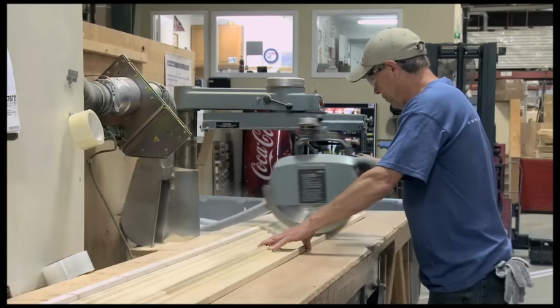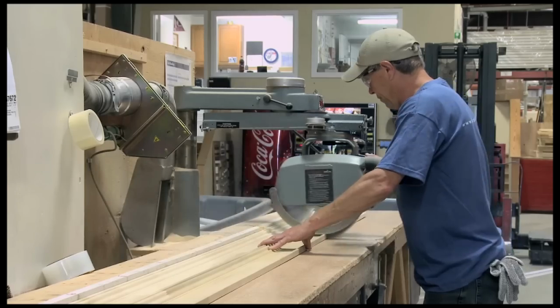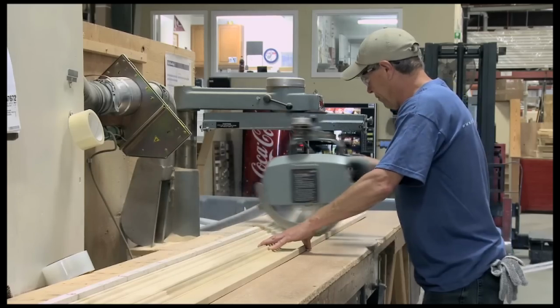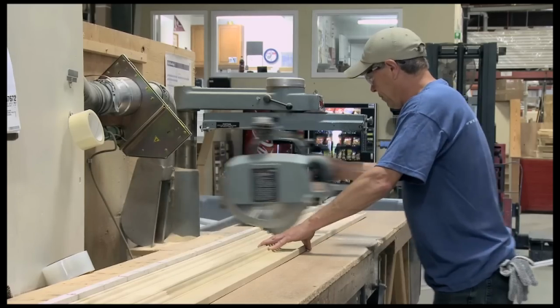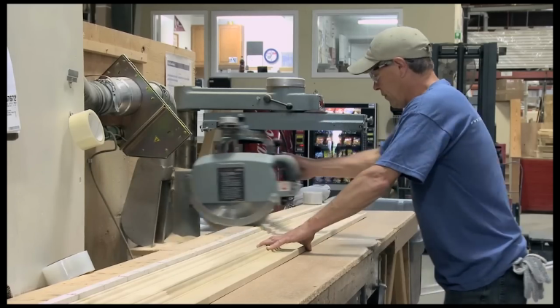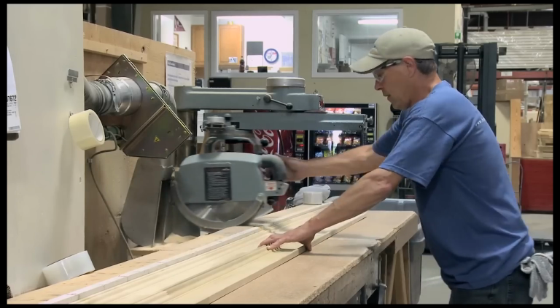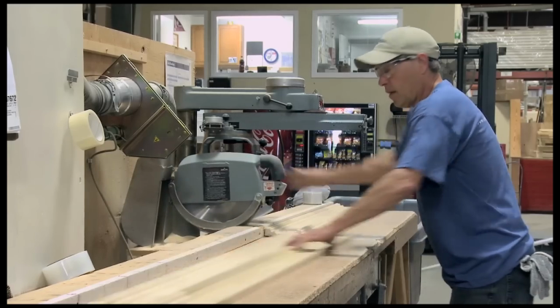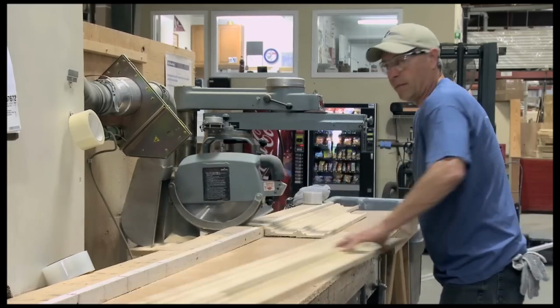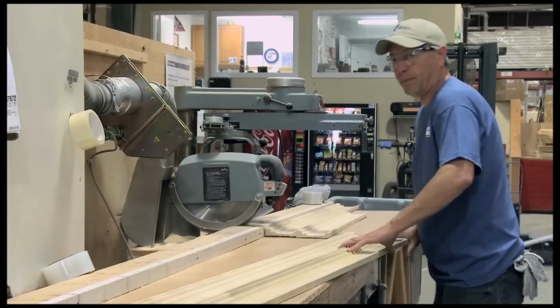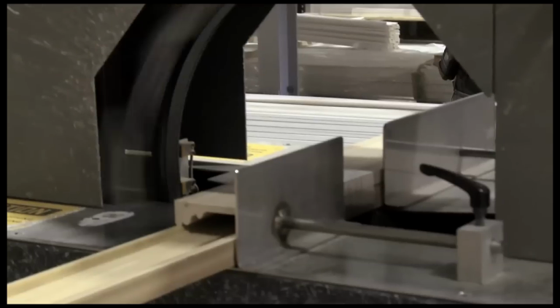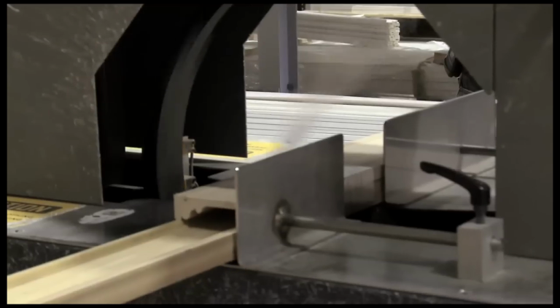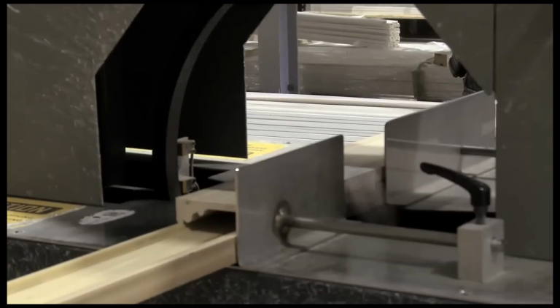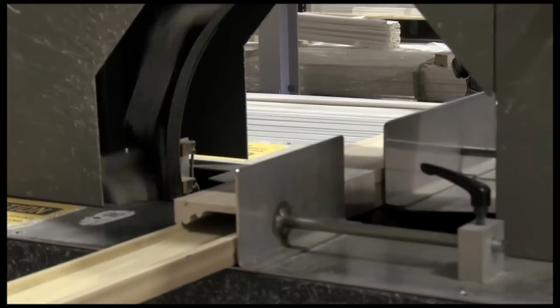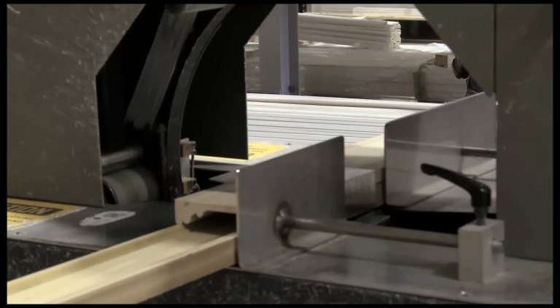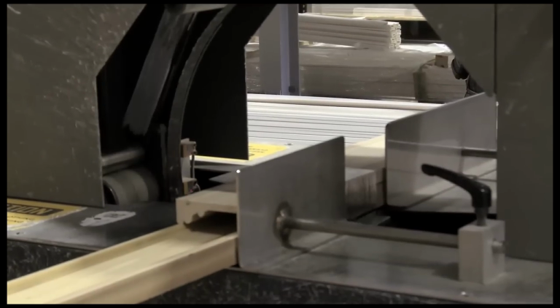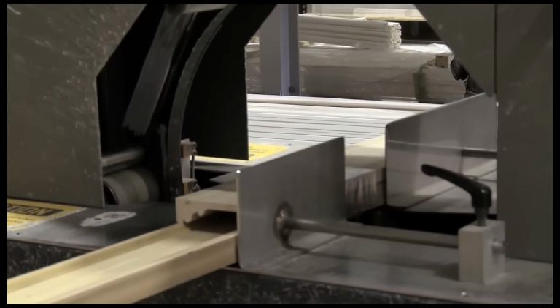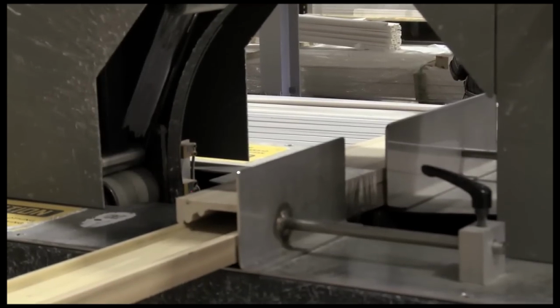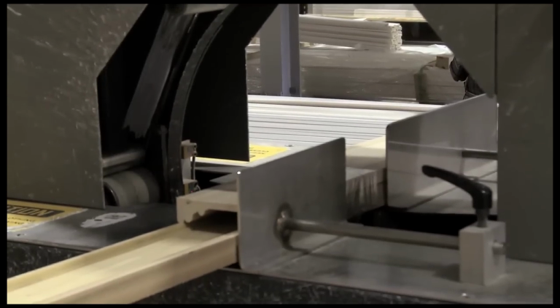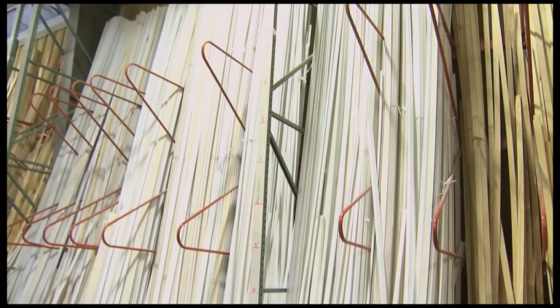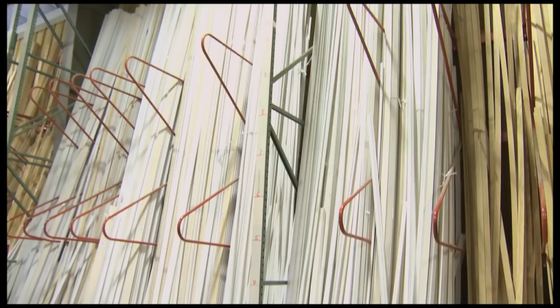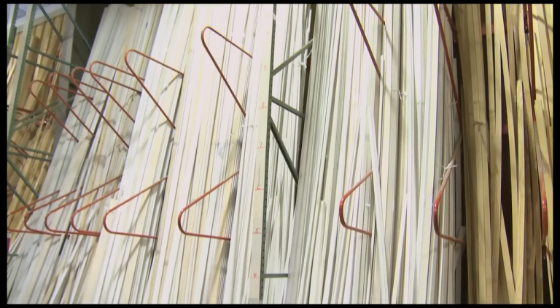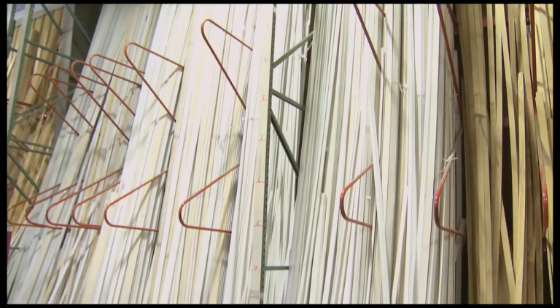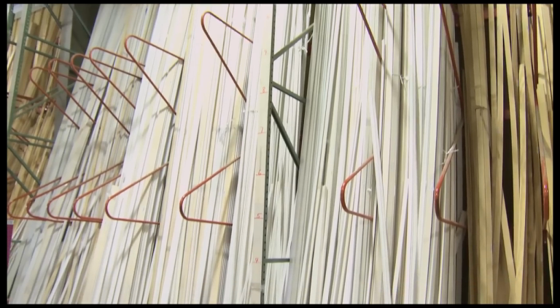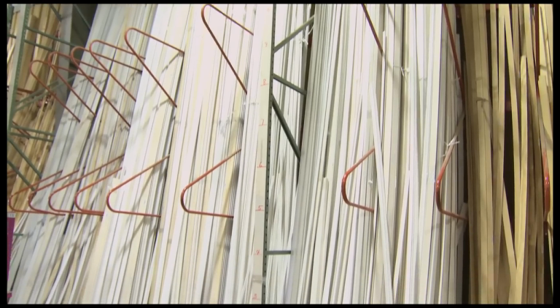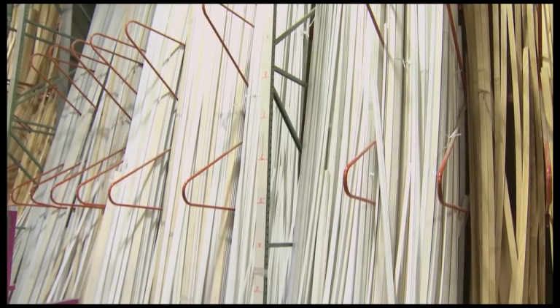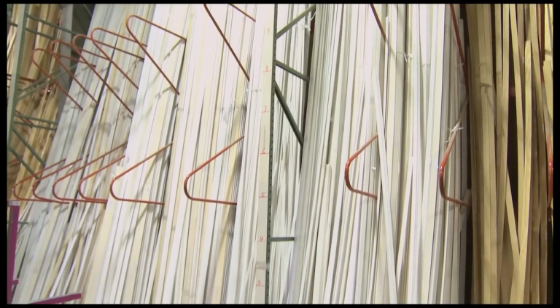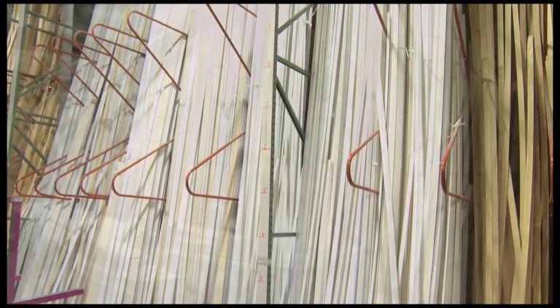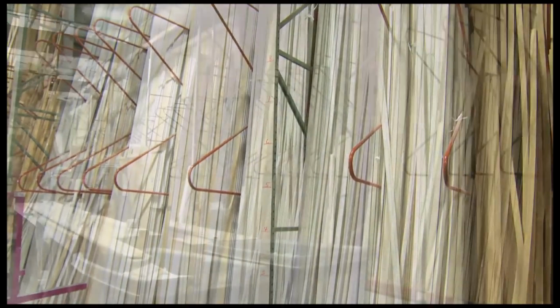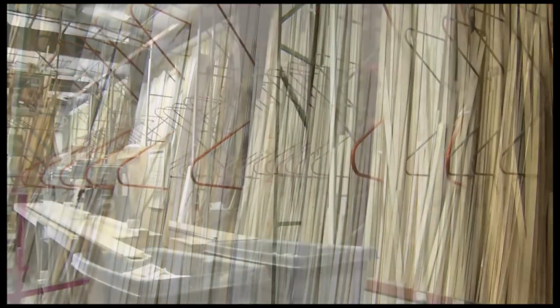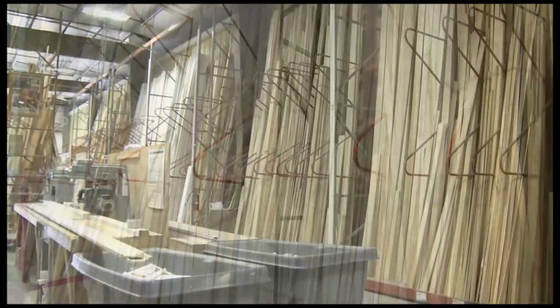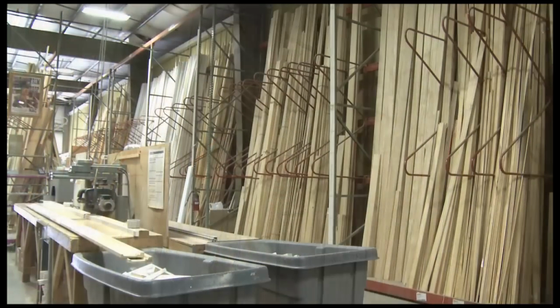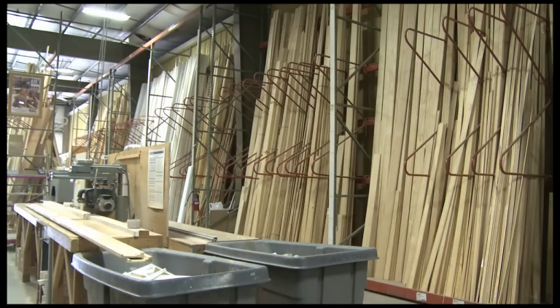Moldings are cut to length and packaged for customers from a large stocking inventory of primed, finger jointed, and pine.